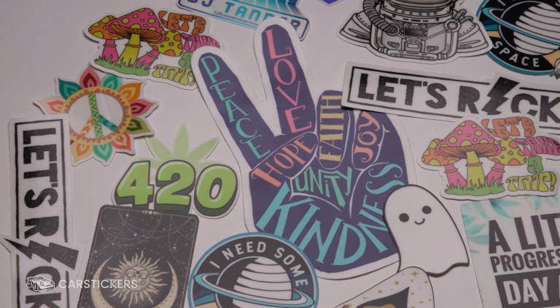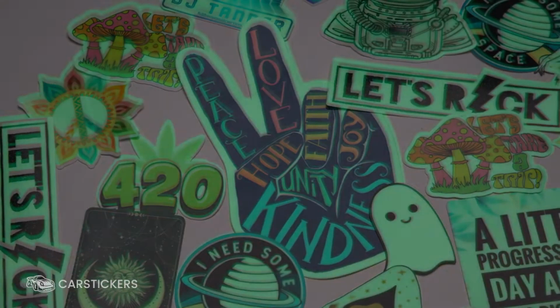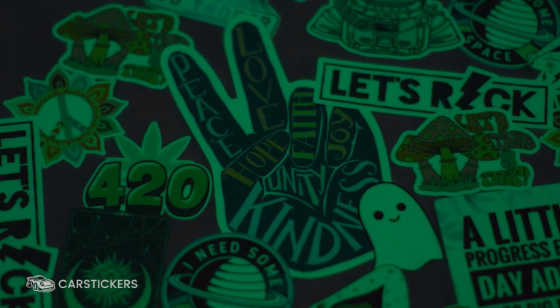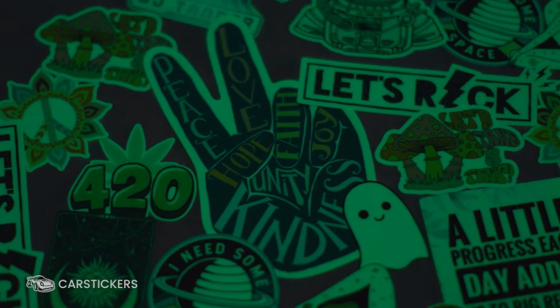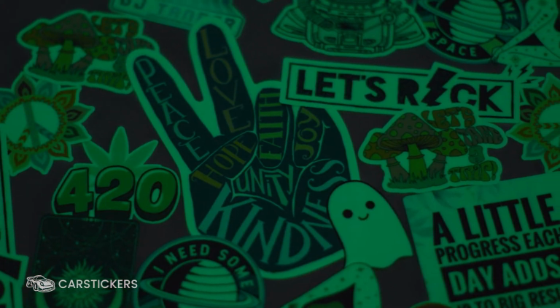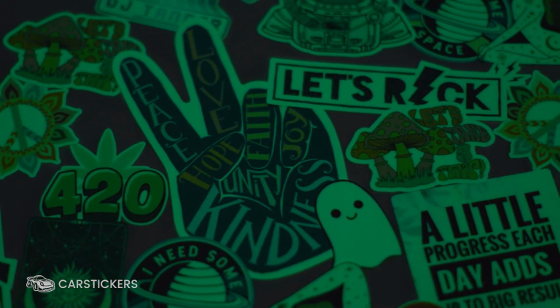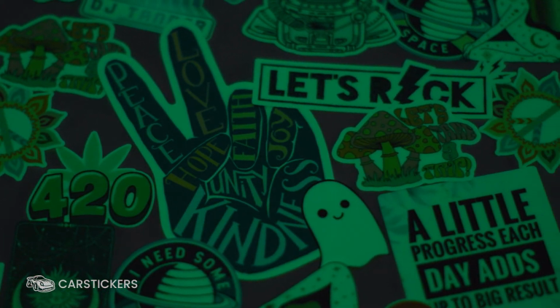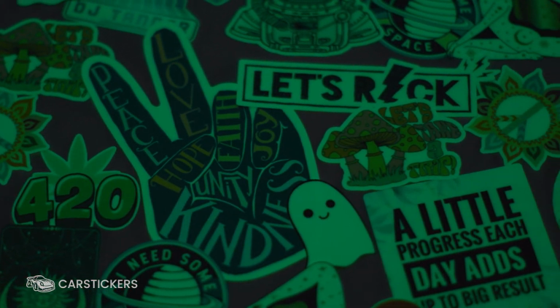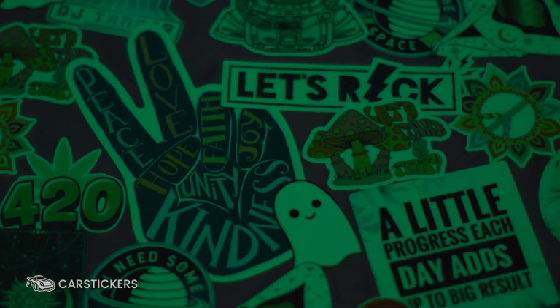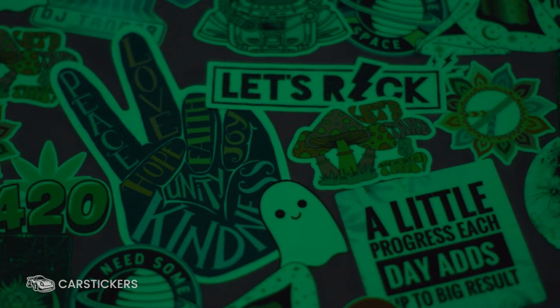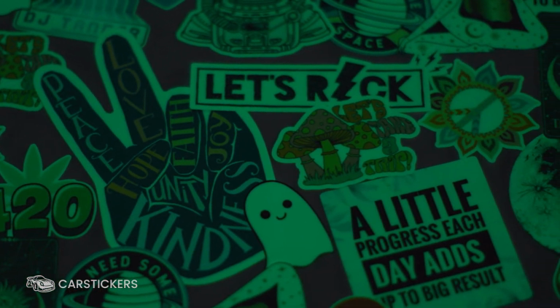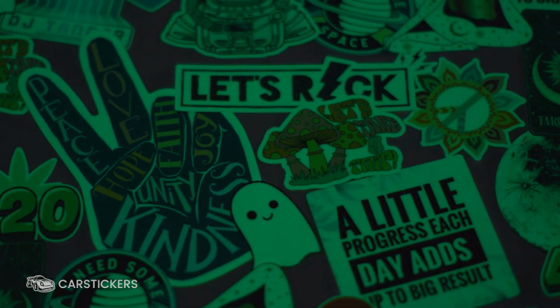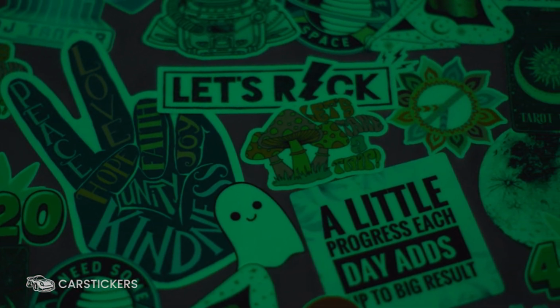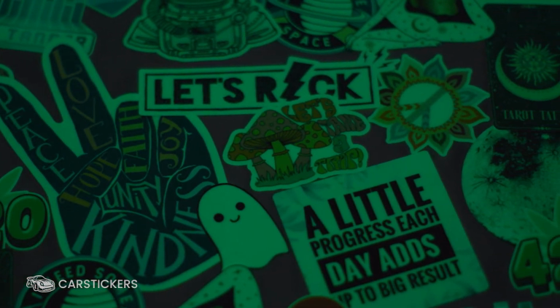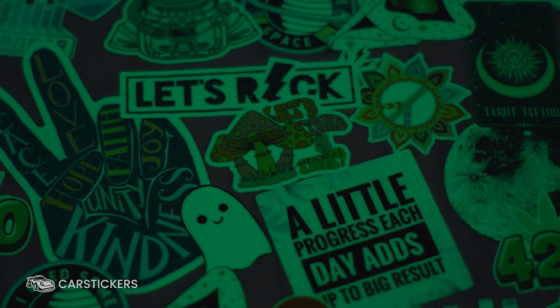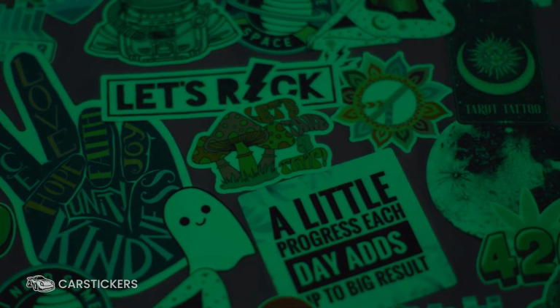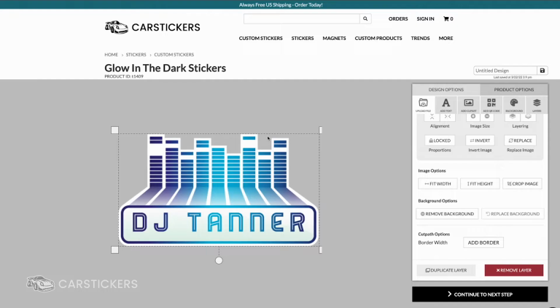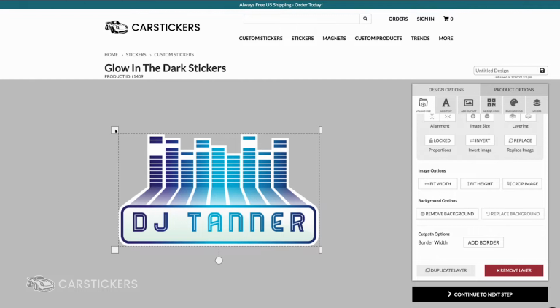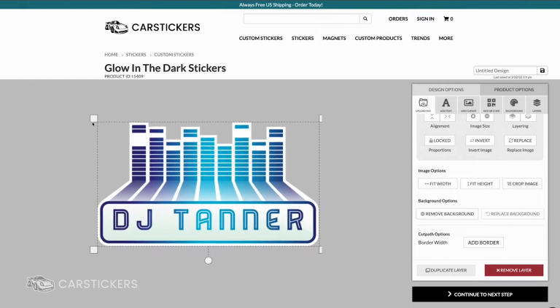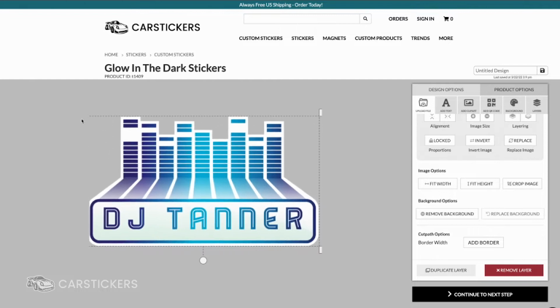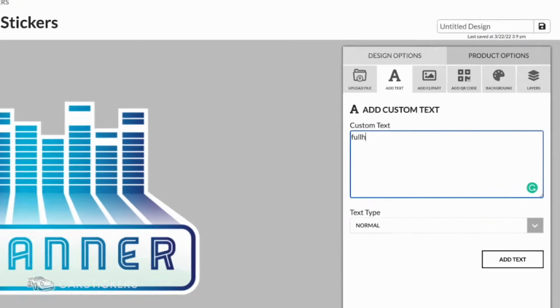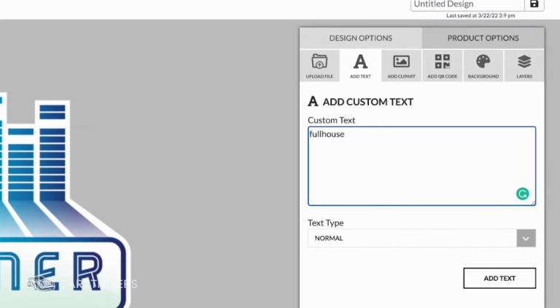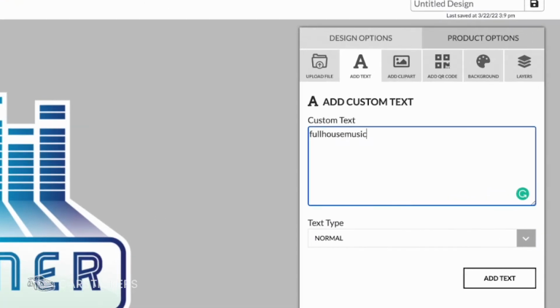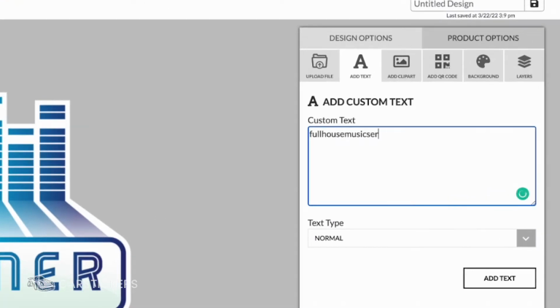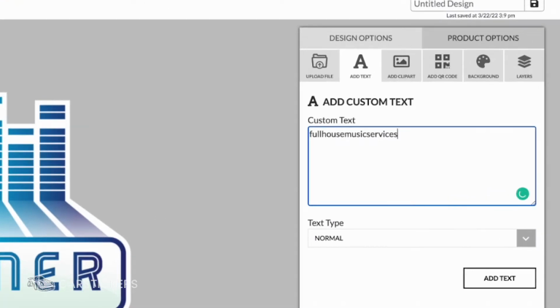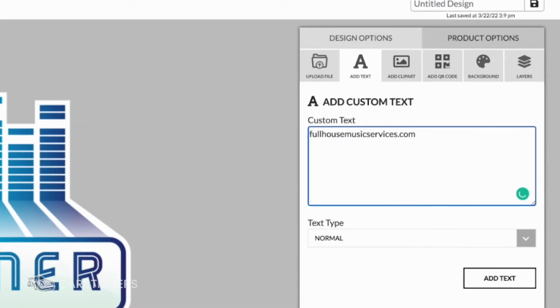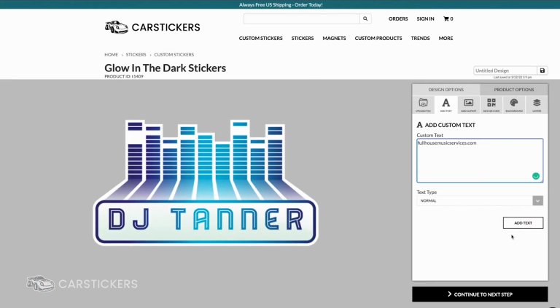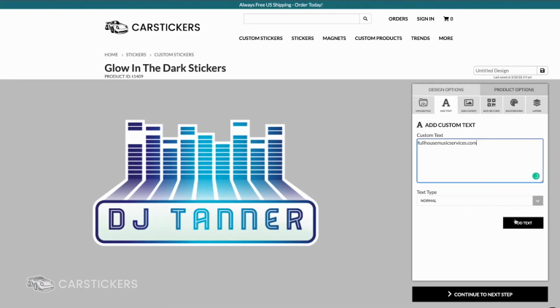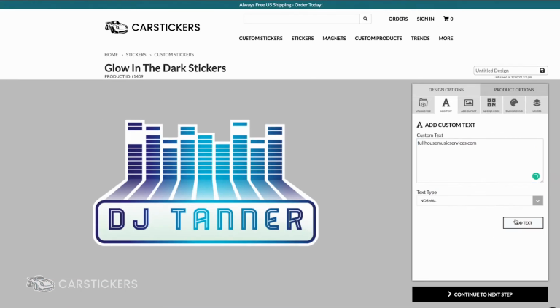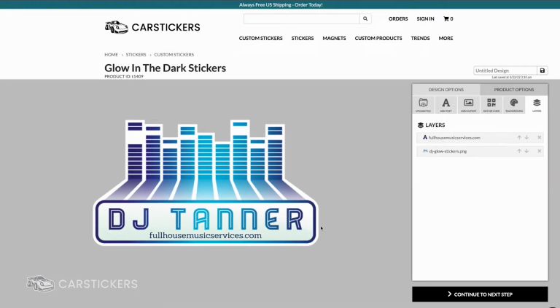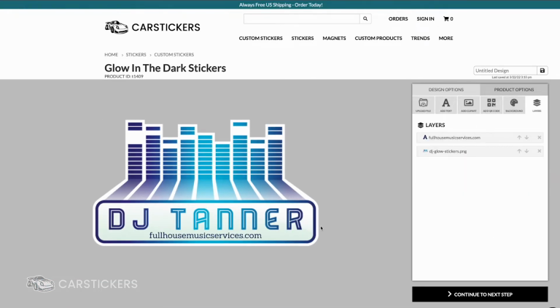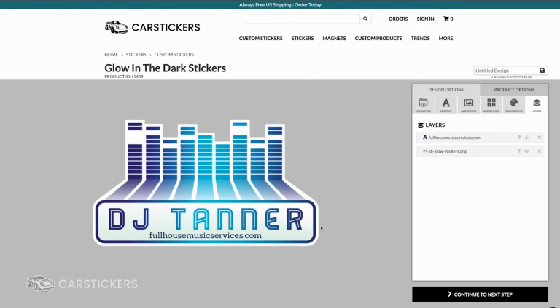Activate night vision with glow-in-the-dark stickers from CarStickers.com. Choose from hundreds of designs or create your own with our easy-to-use design tool.